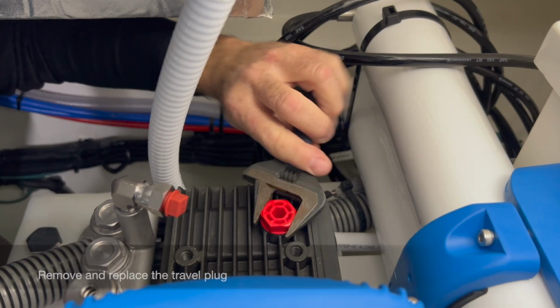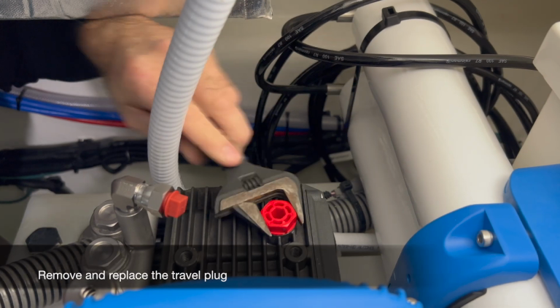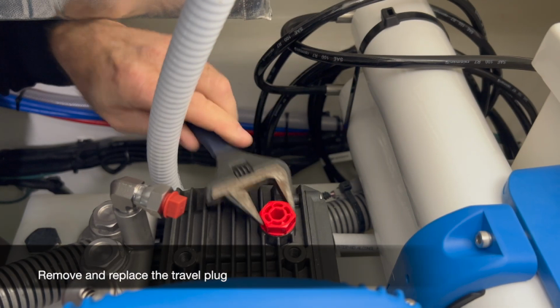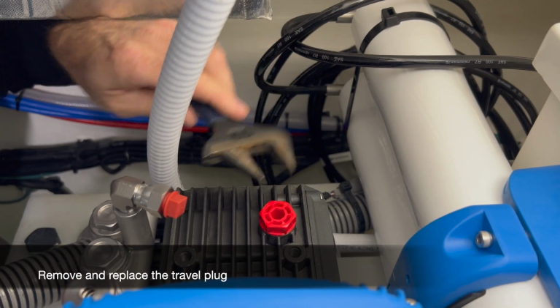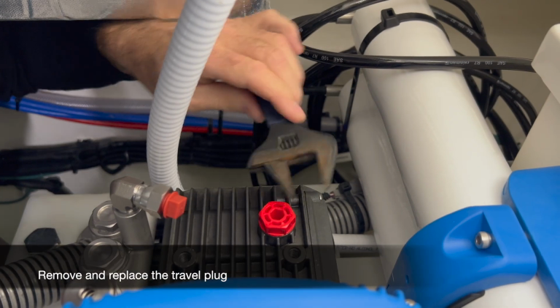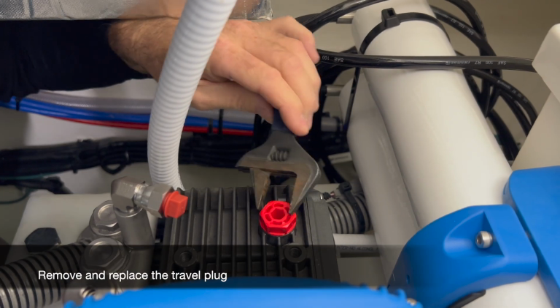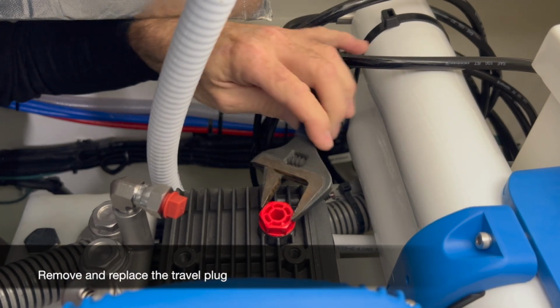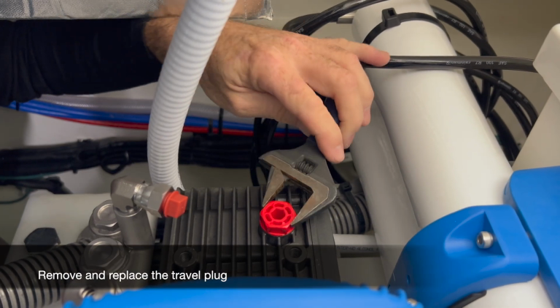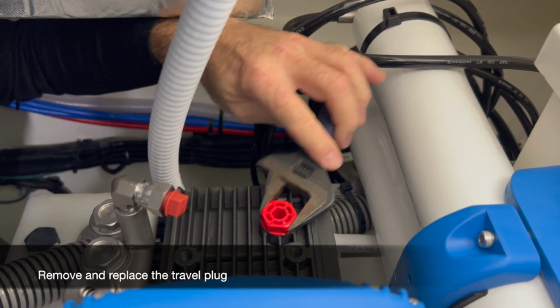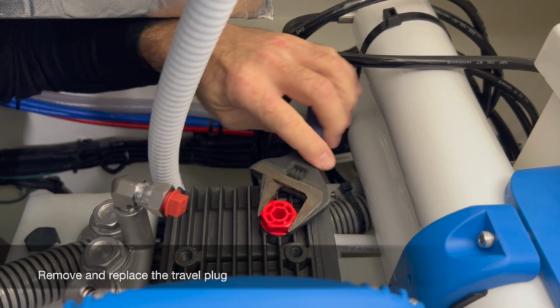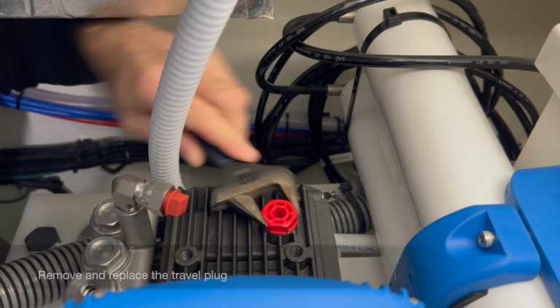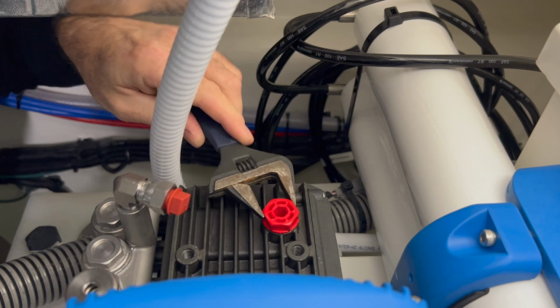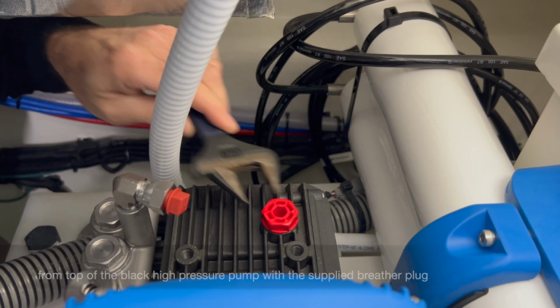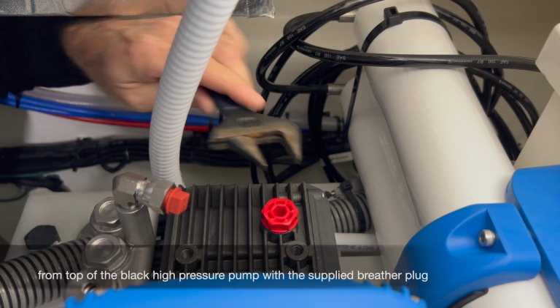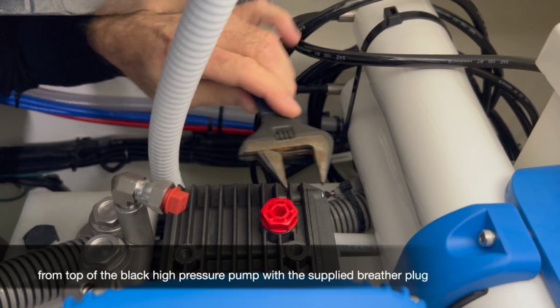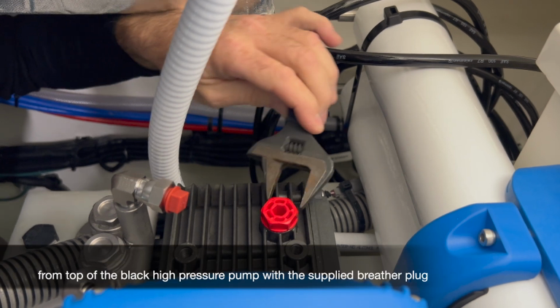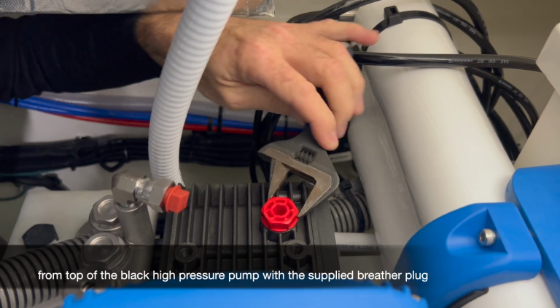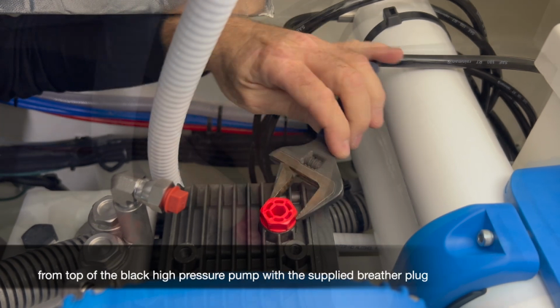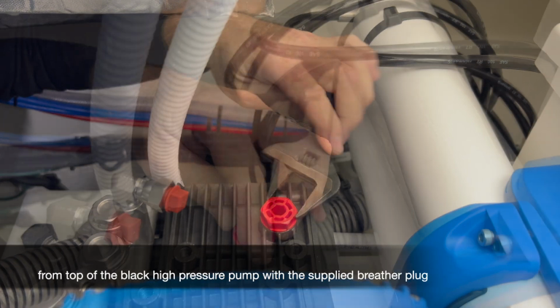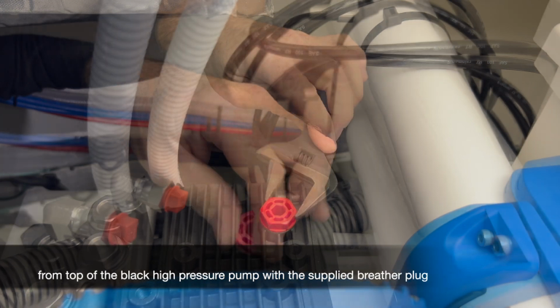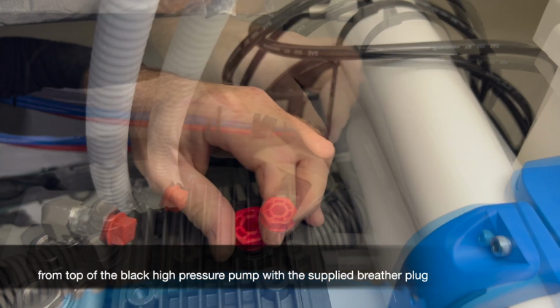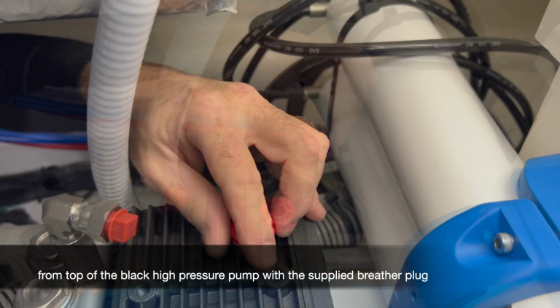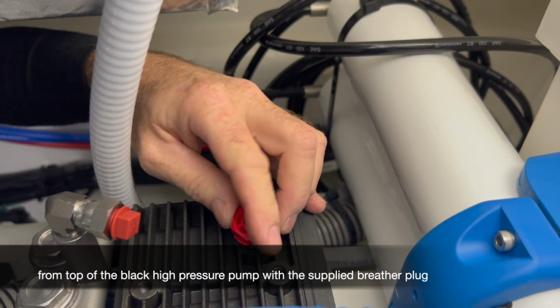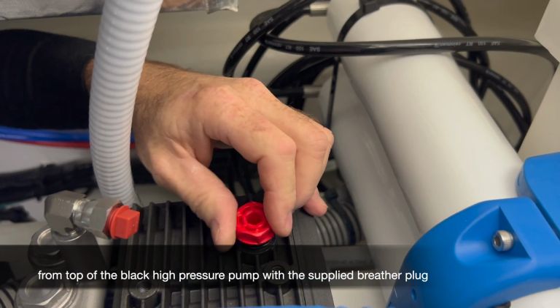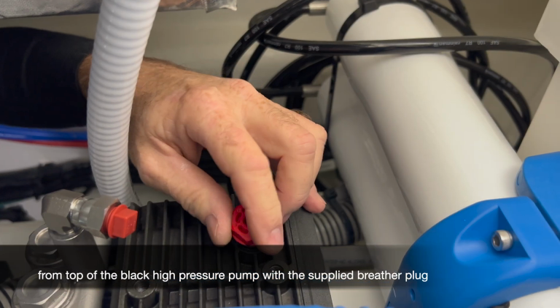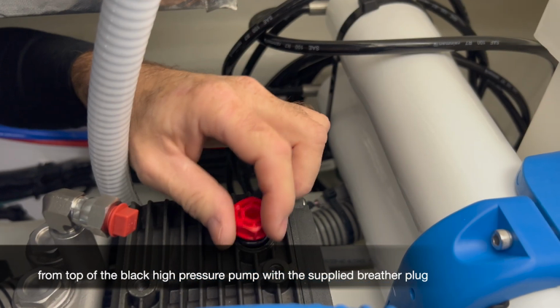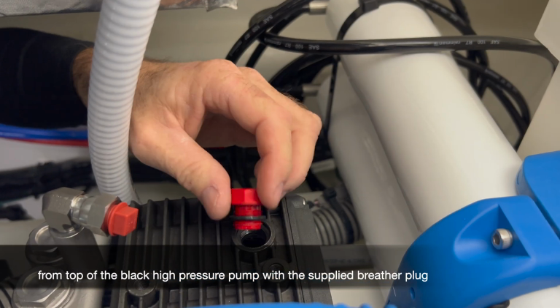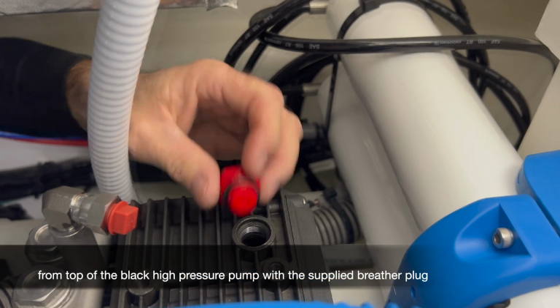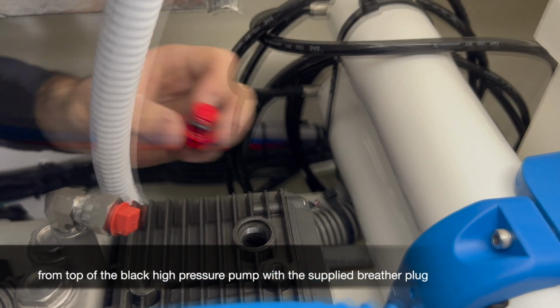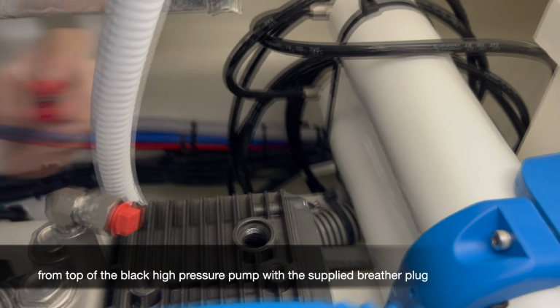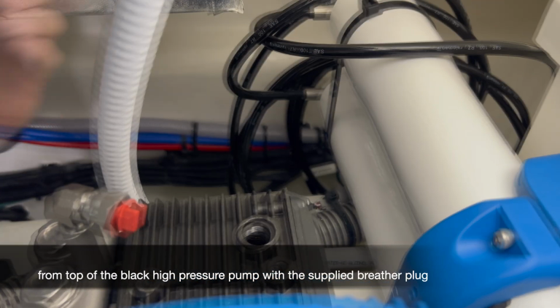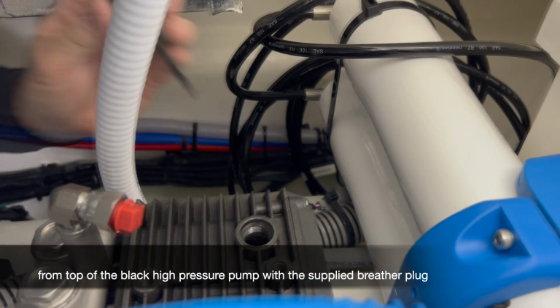Remove and replace the travel plug from the top of the black high pressure pump with the supplied breather plug.